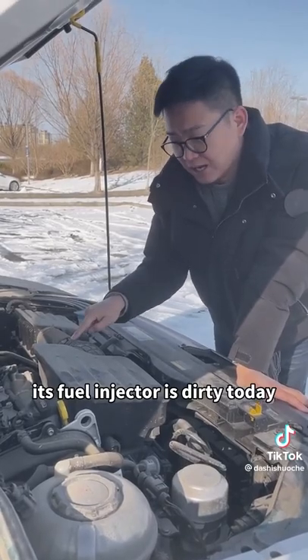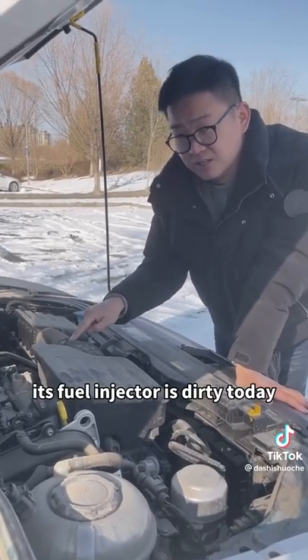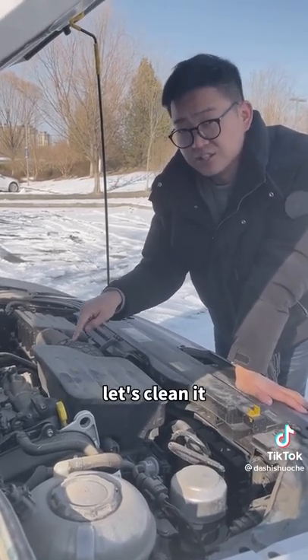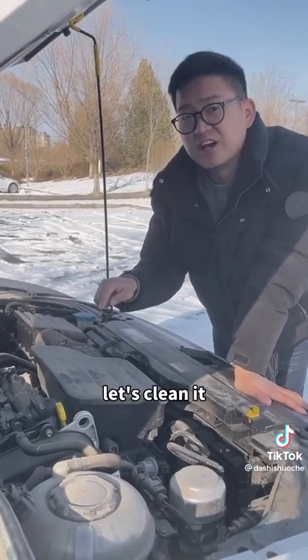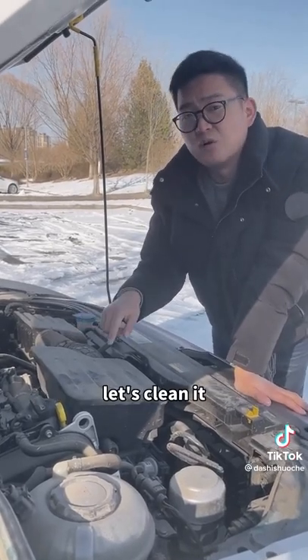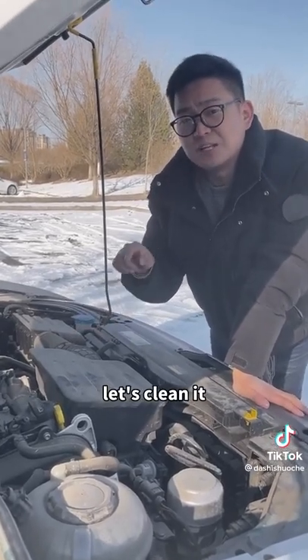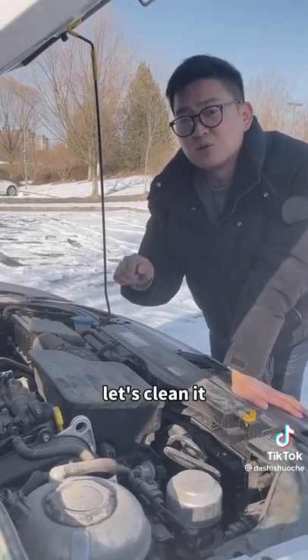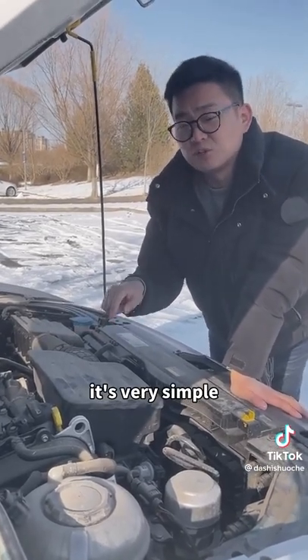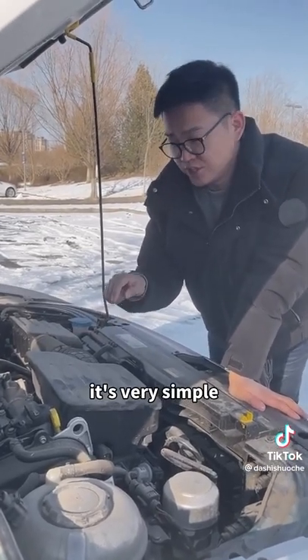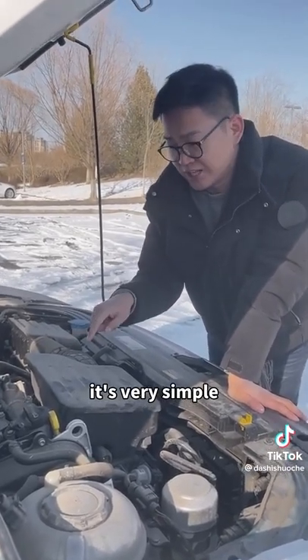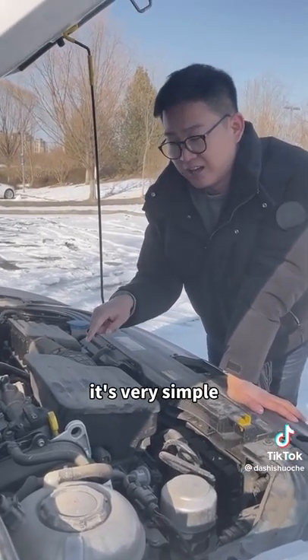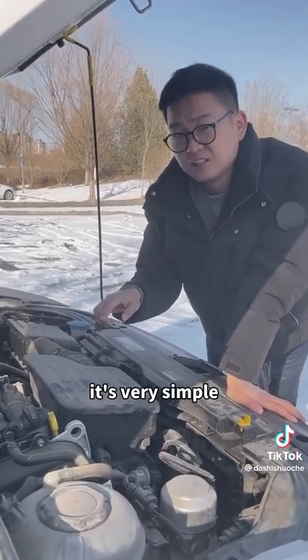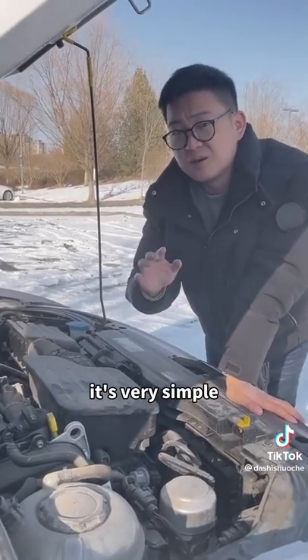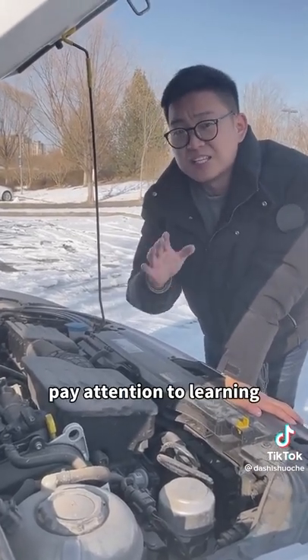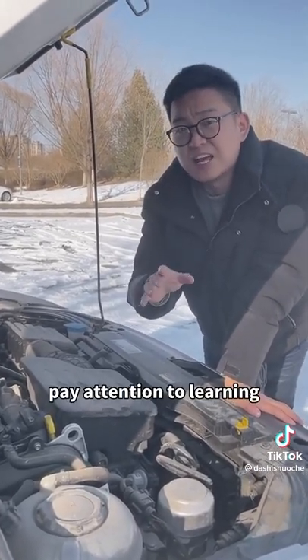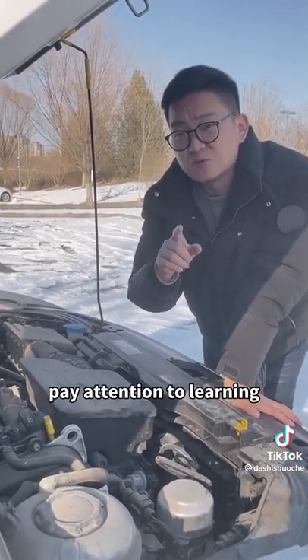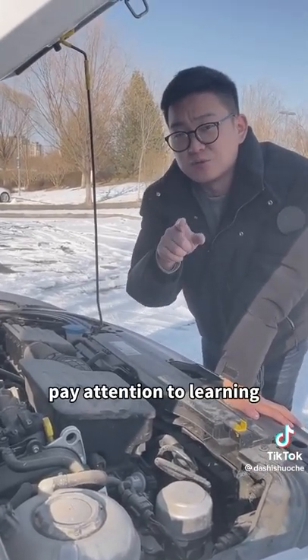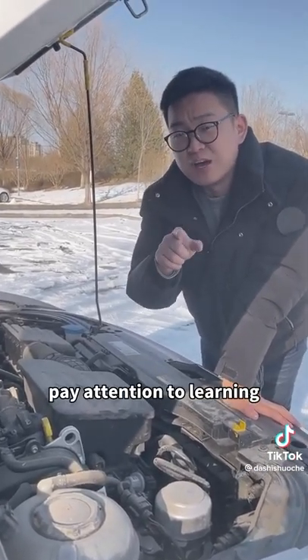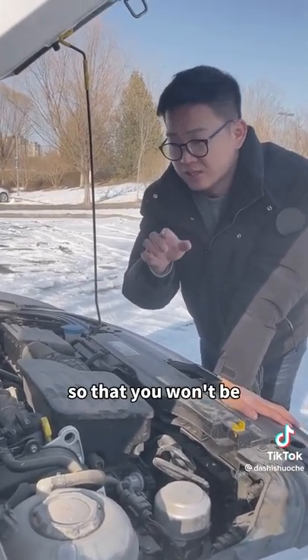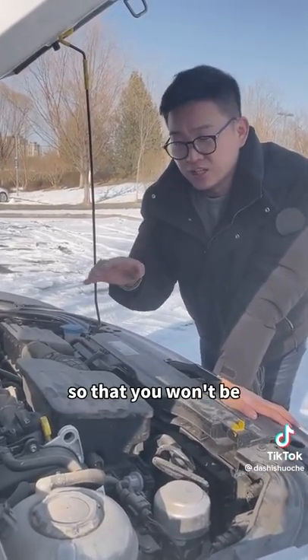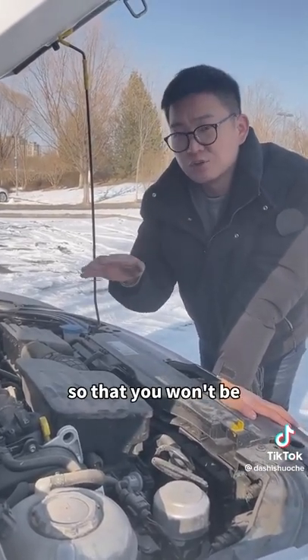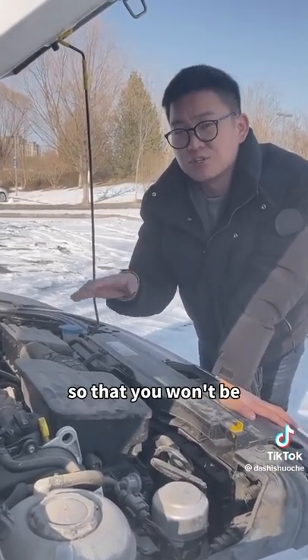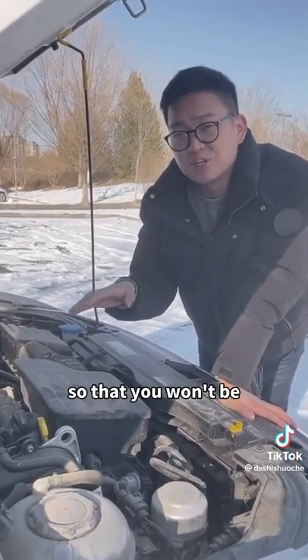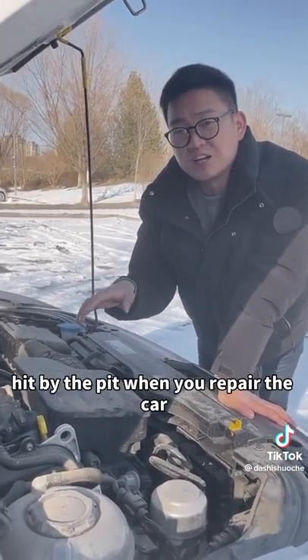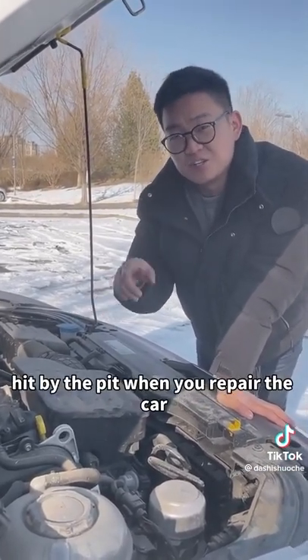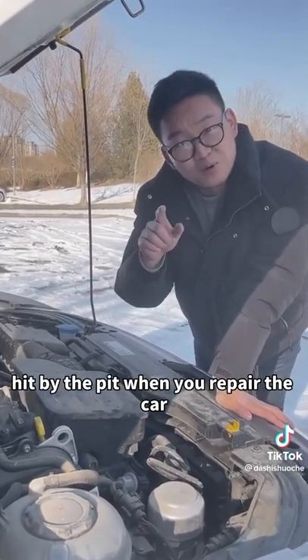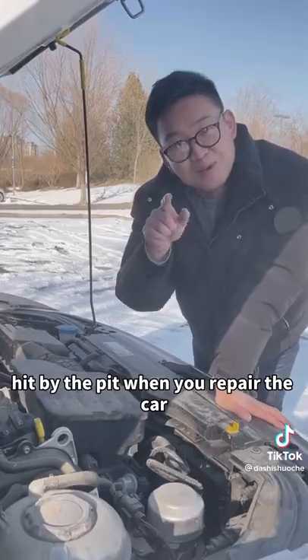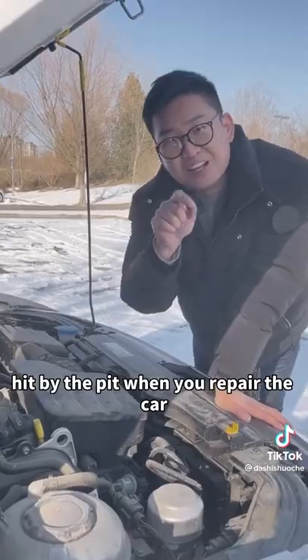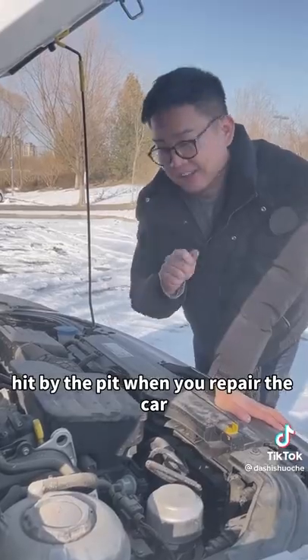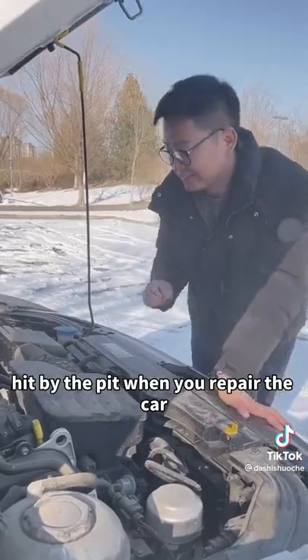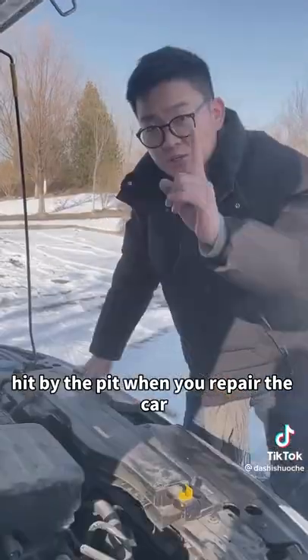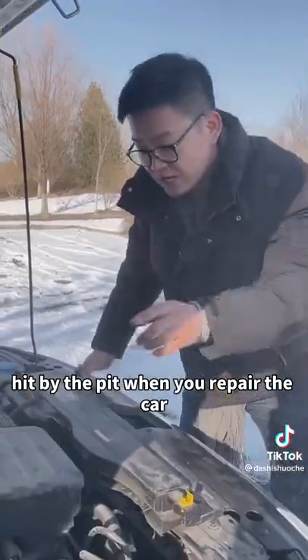Today, let's clean it. It's very simple. Pay attention so you won't be taken advantage of when you go to repair the car.